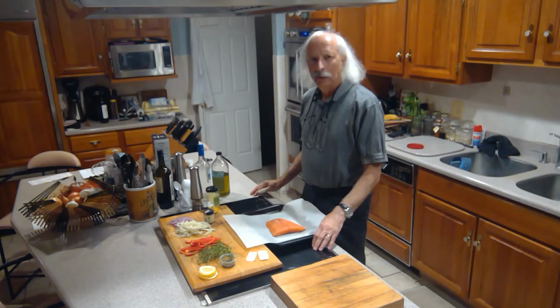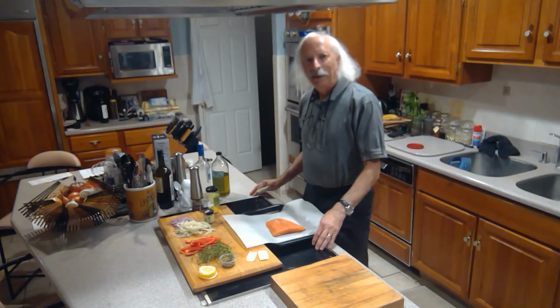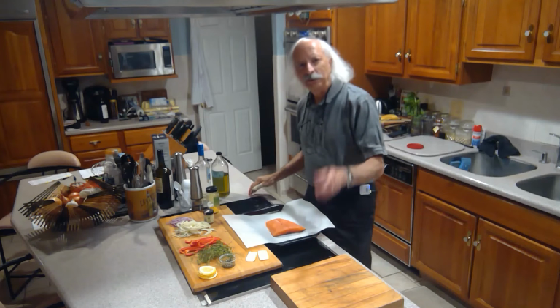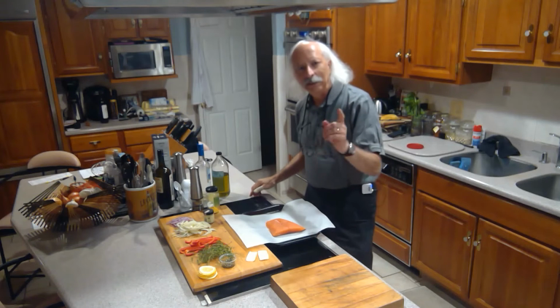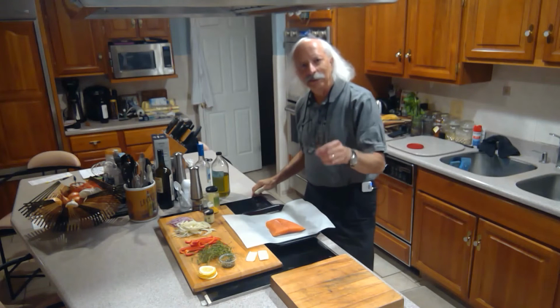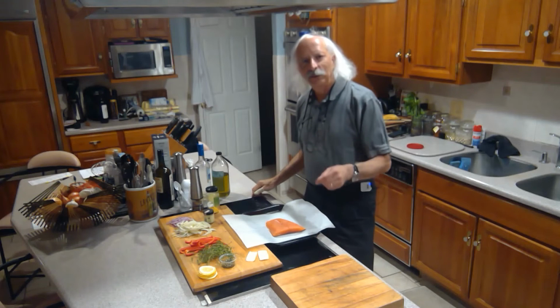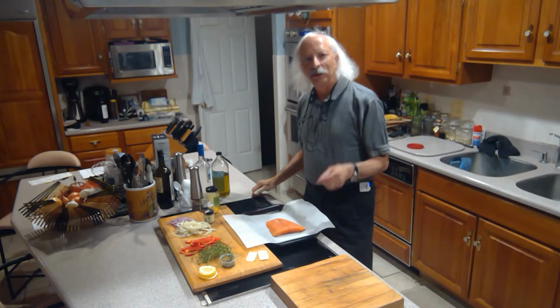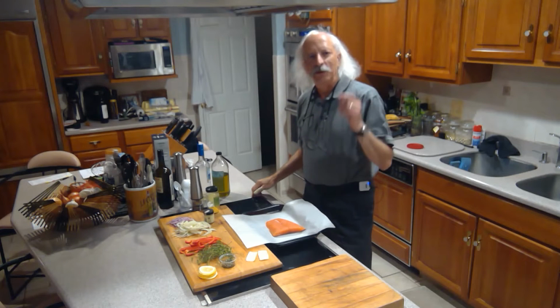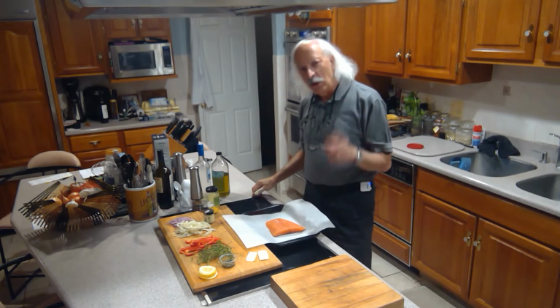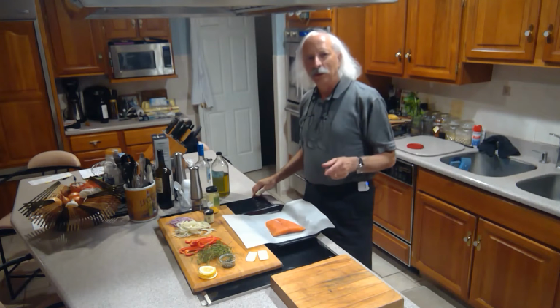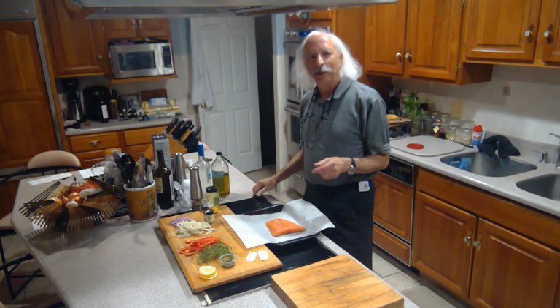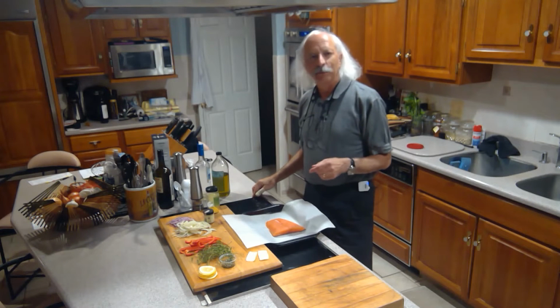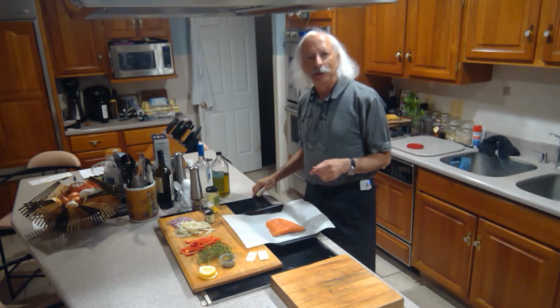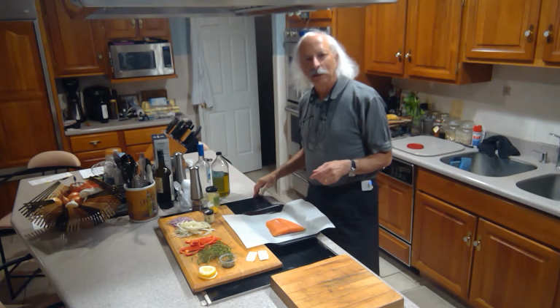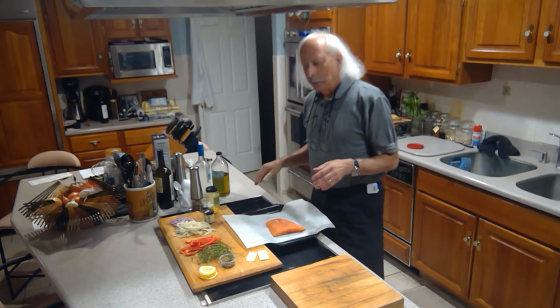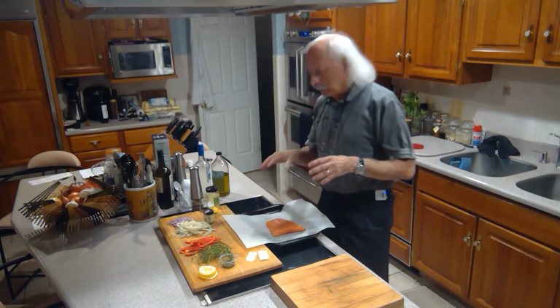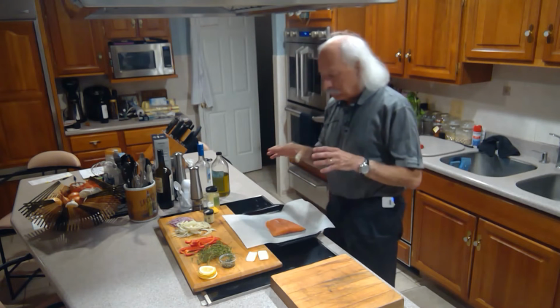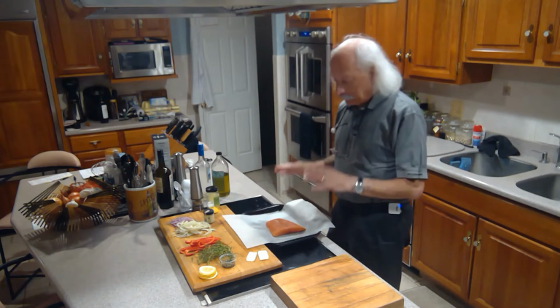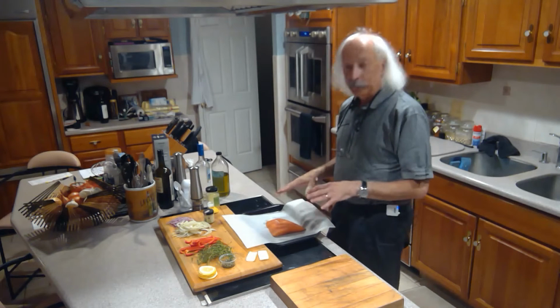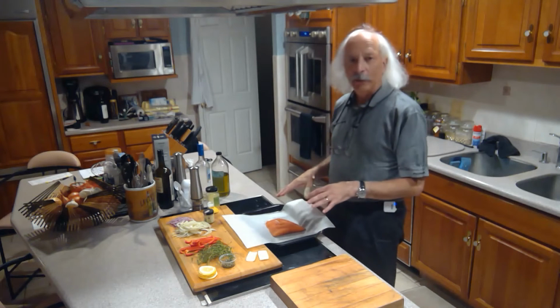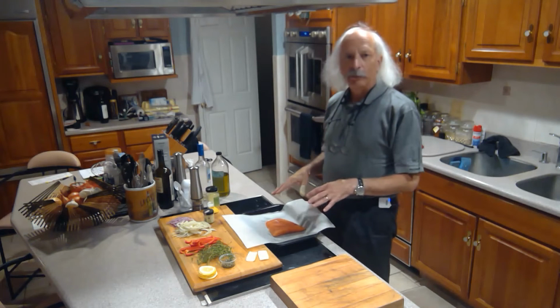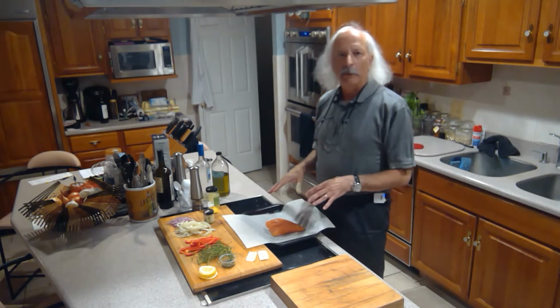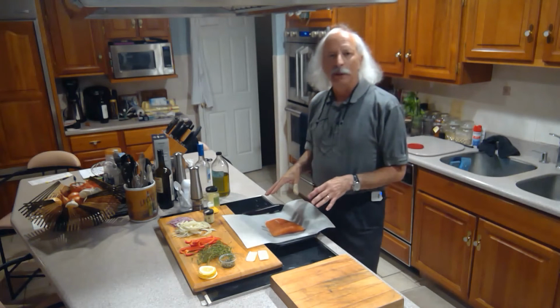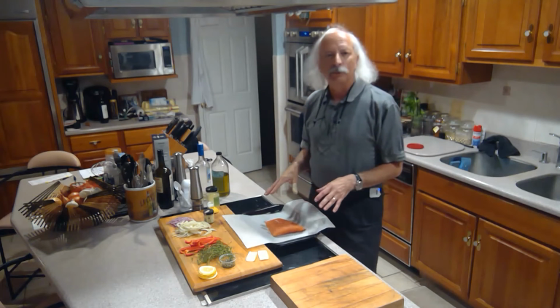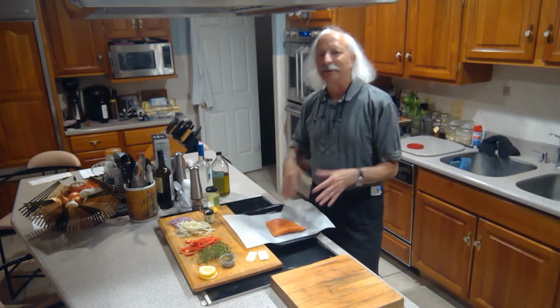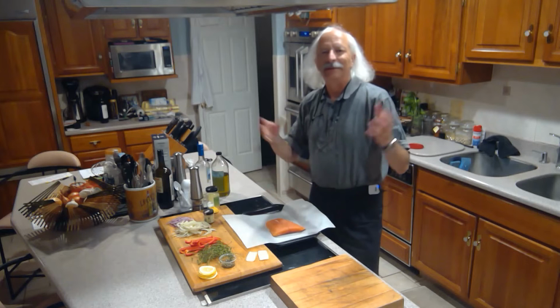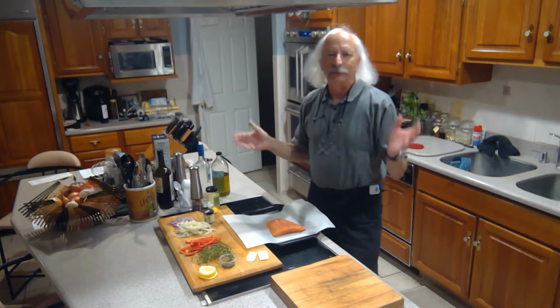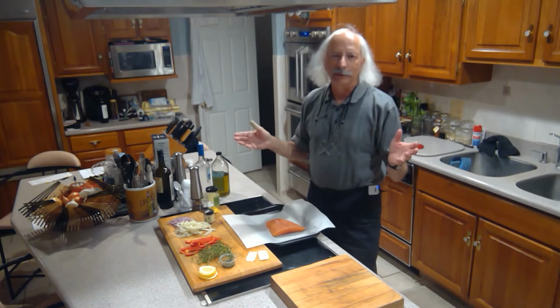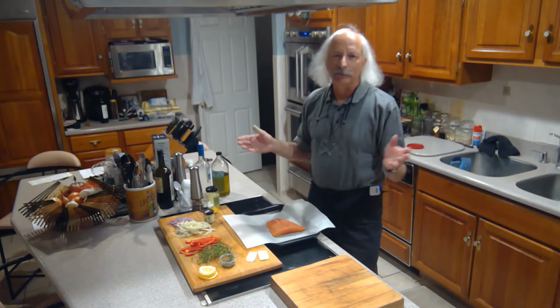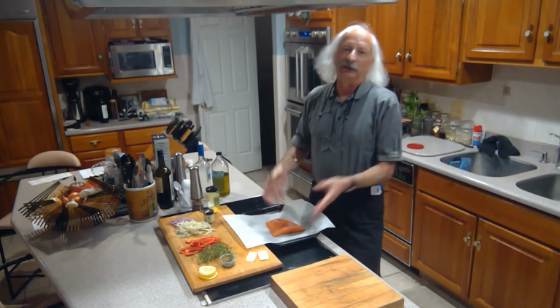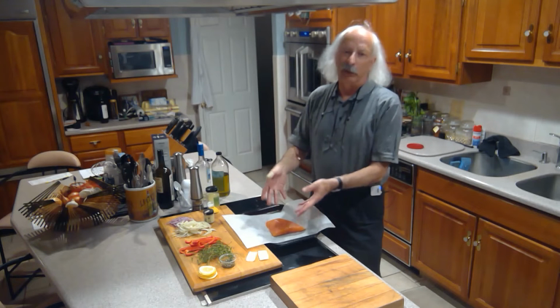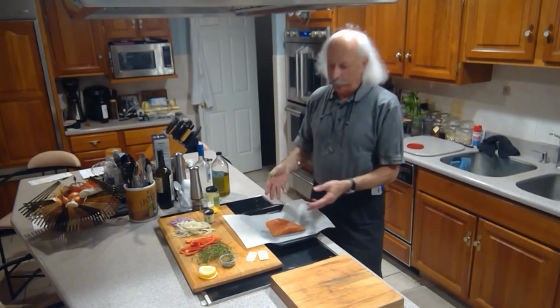Tonight let's do another no cleanup meal. We're gonna make salmon en papillote, which basically just means fish in a parchment.